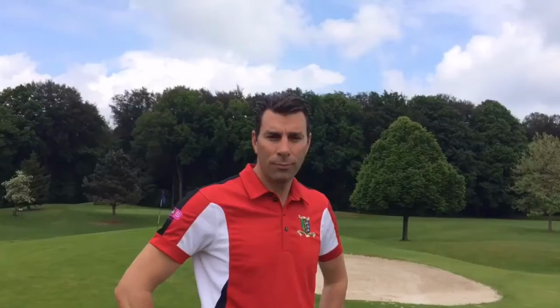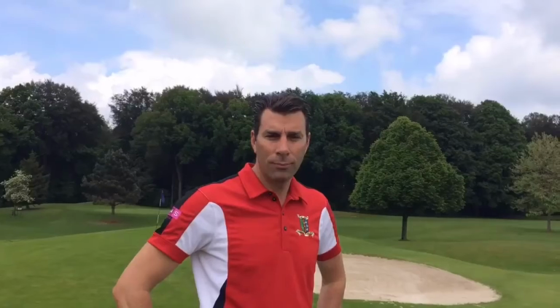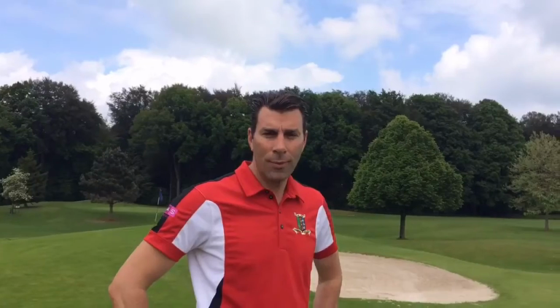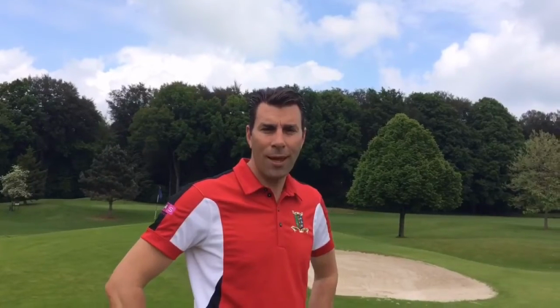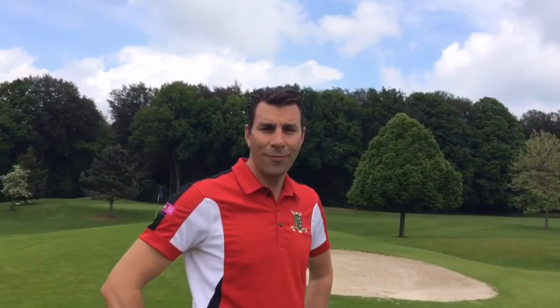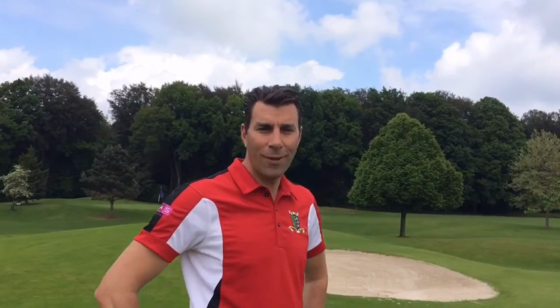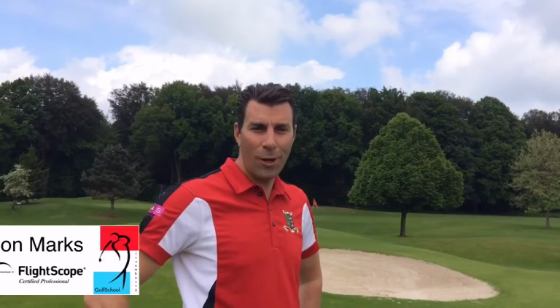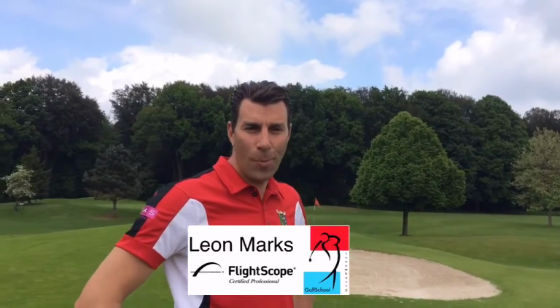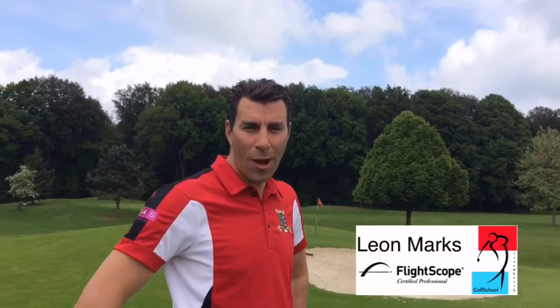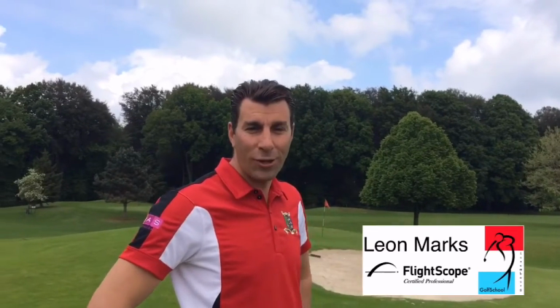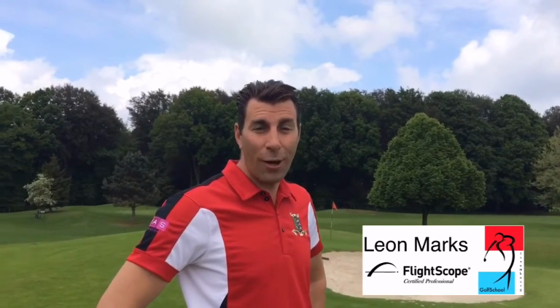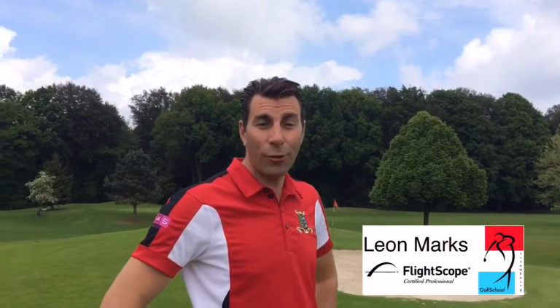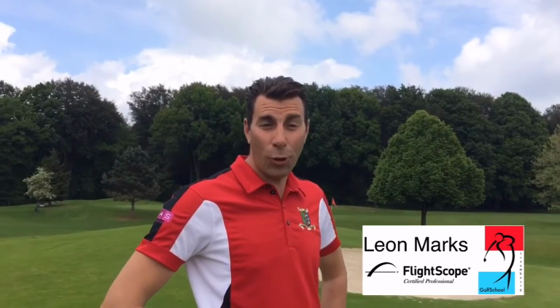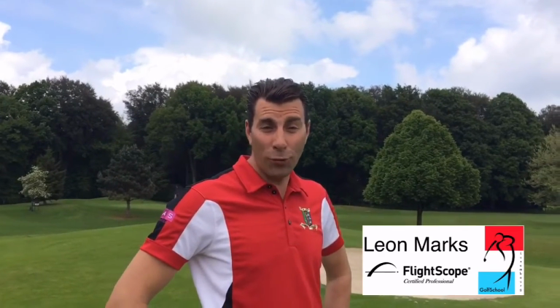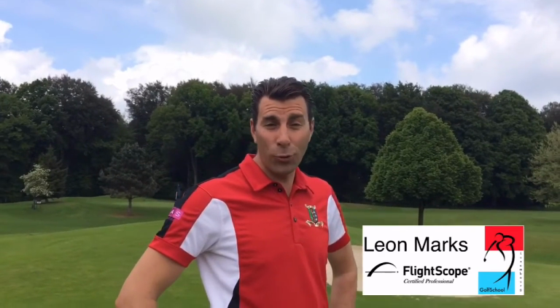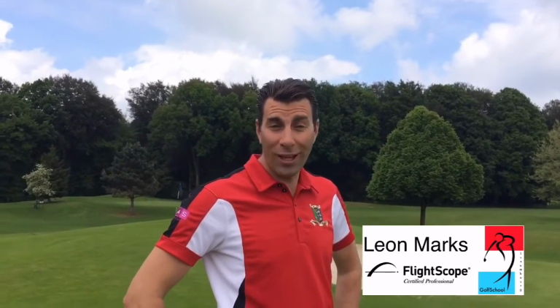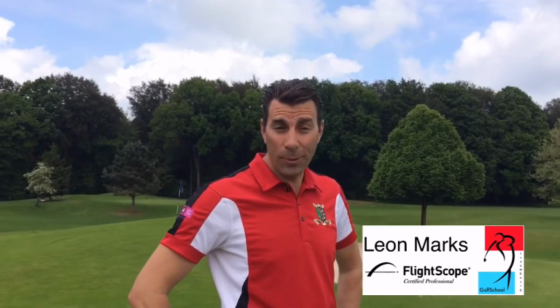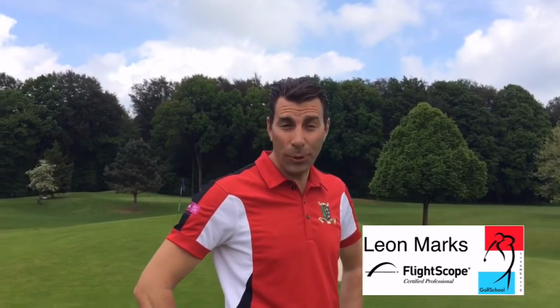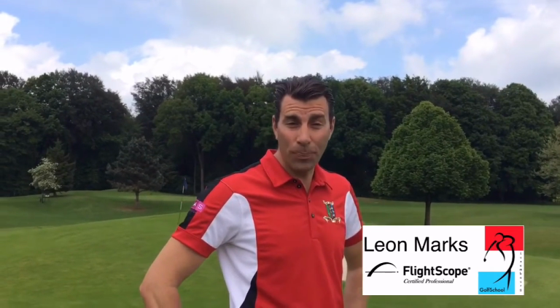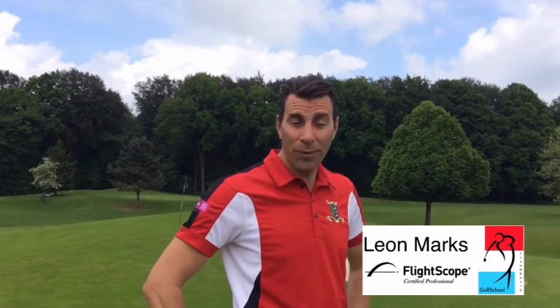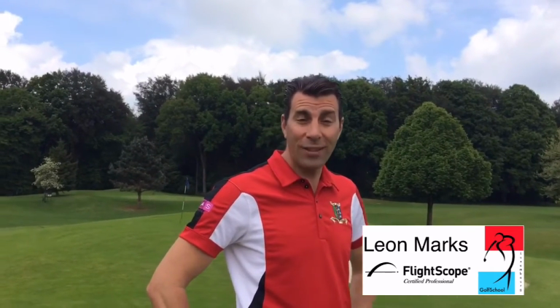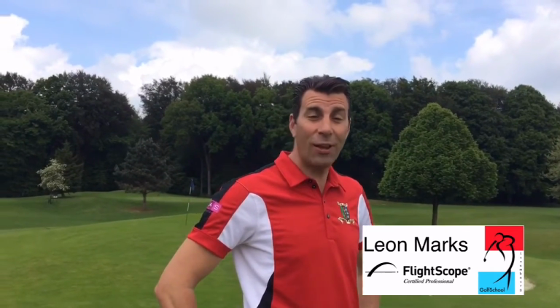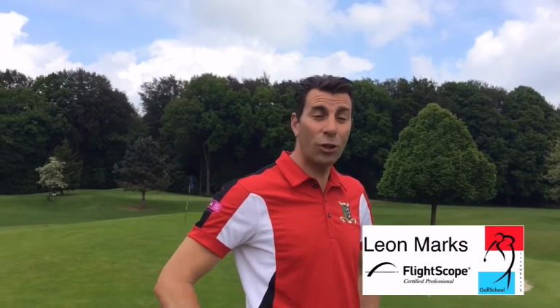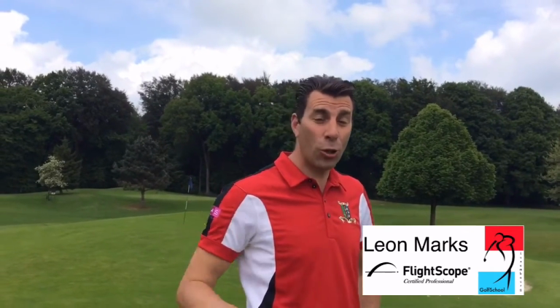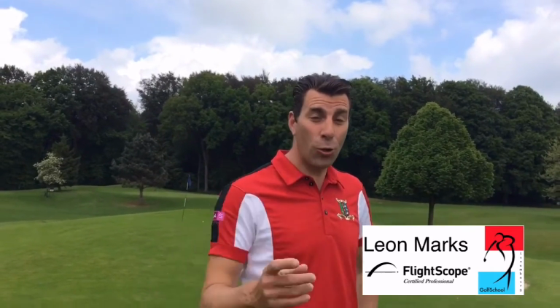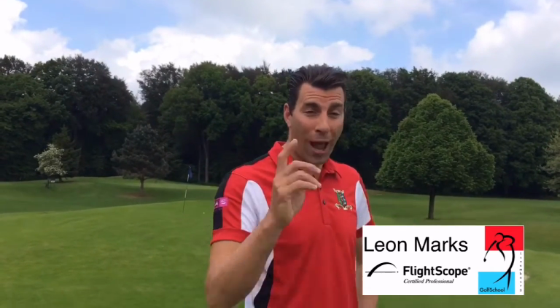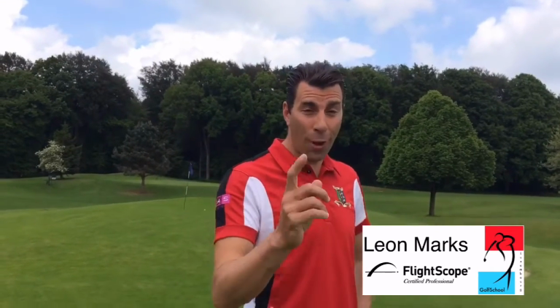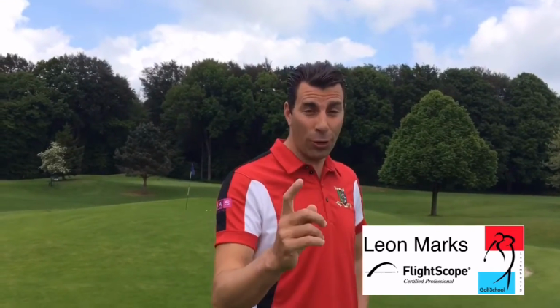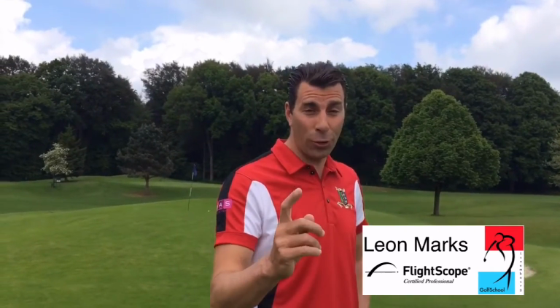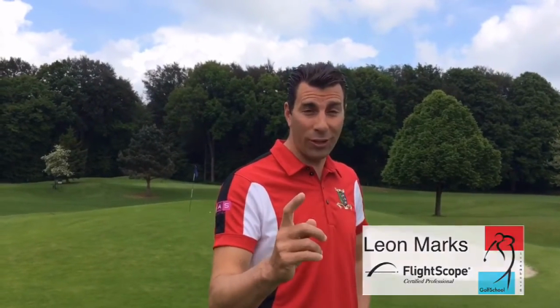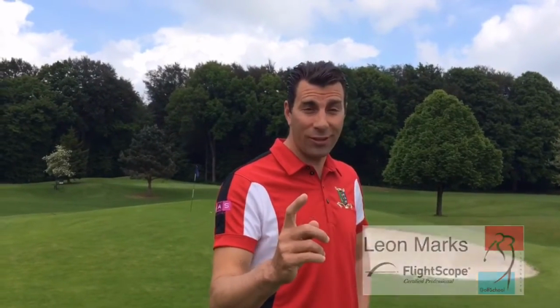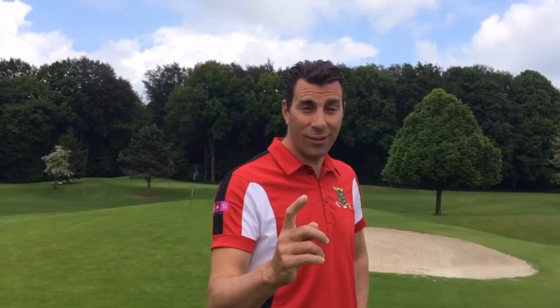Hi, I'm Leon Marks, Director at Golf School Luxembourg. Today I'm going to show you how to control your distances.